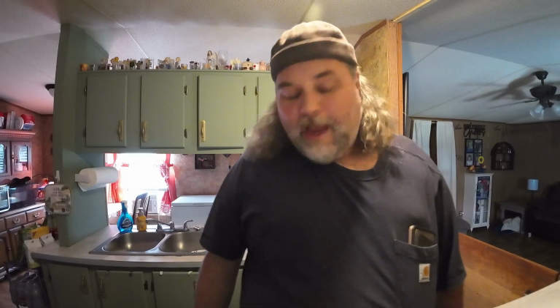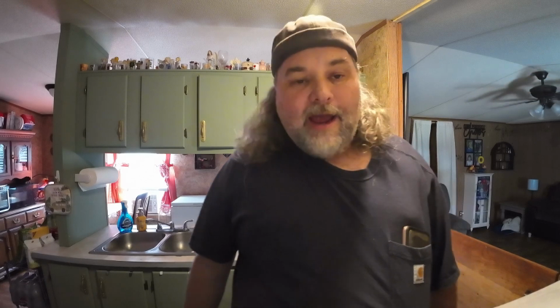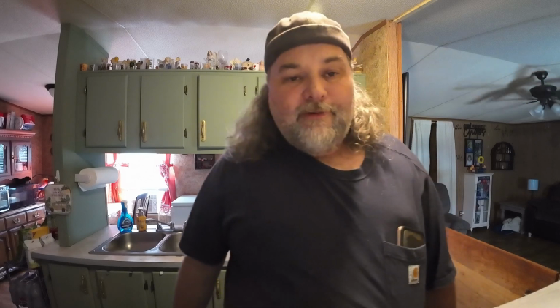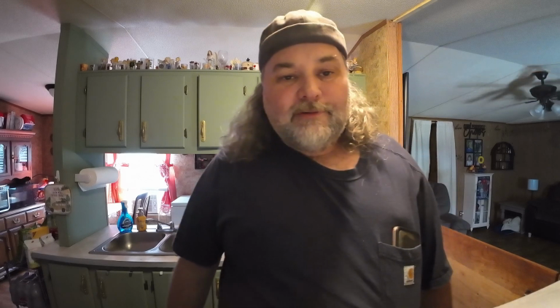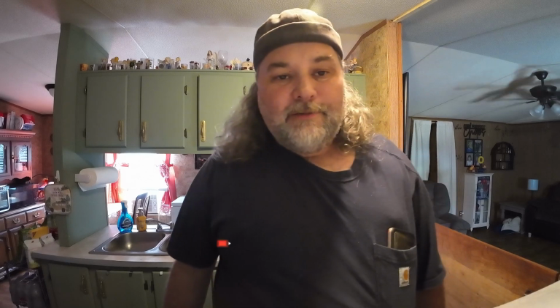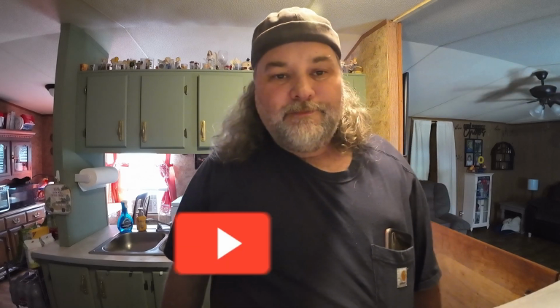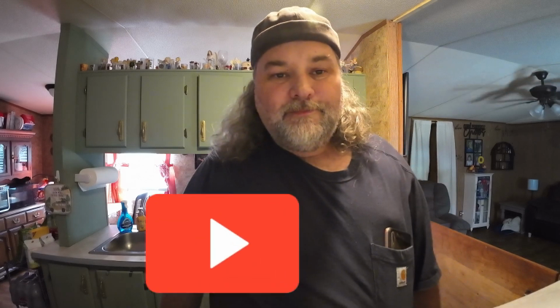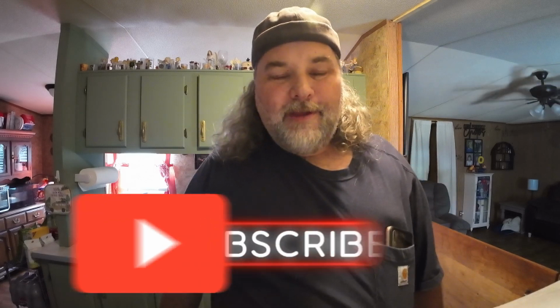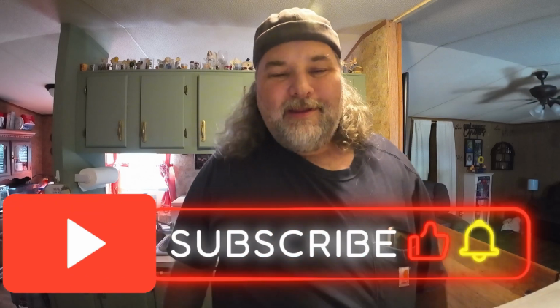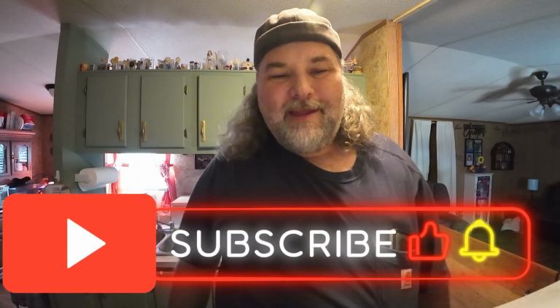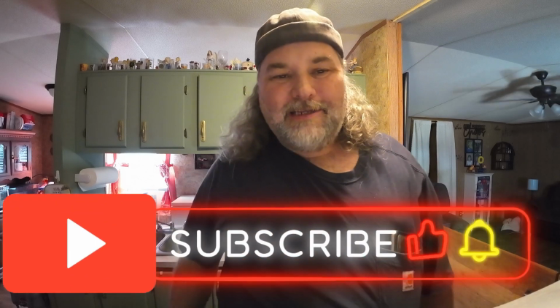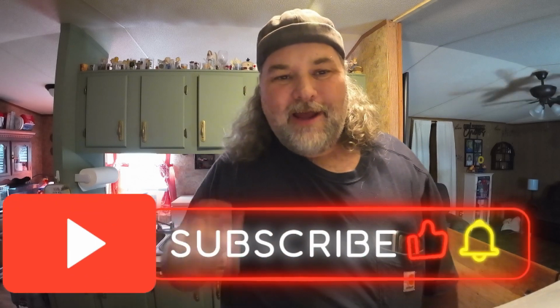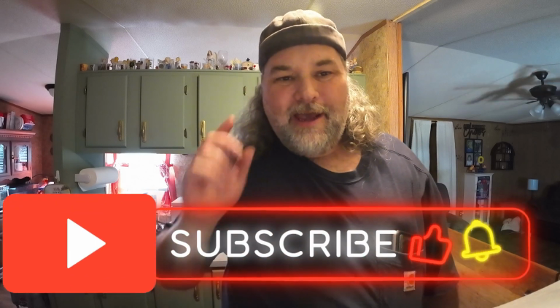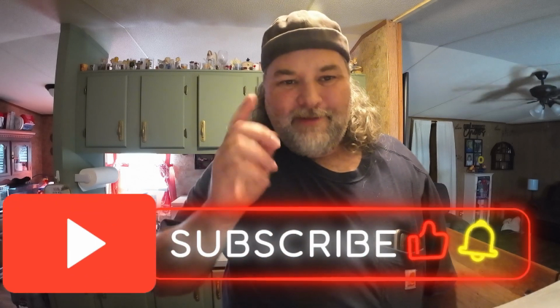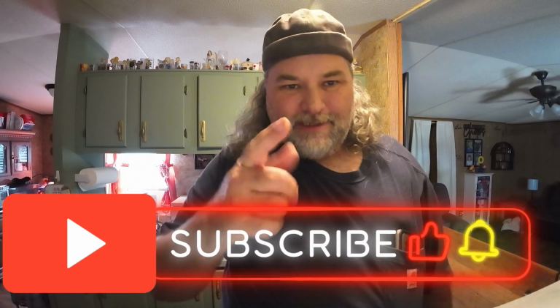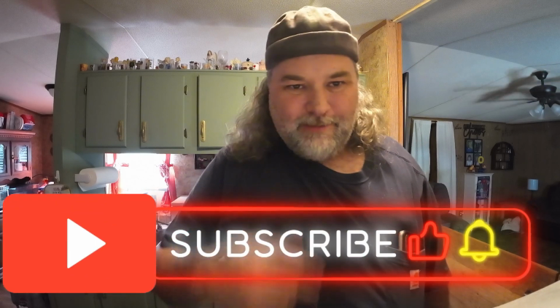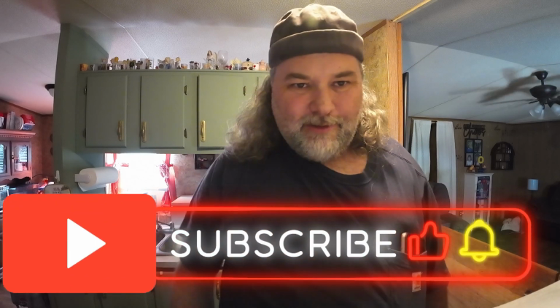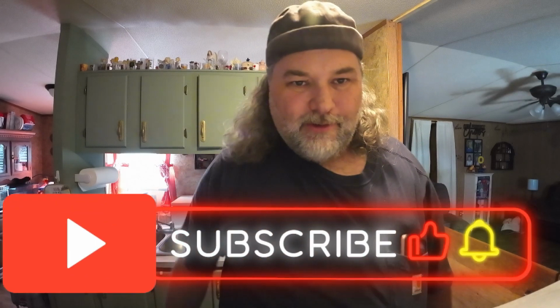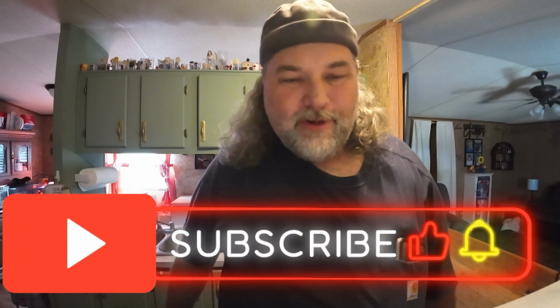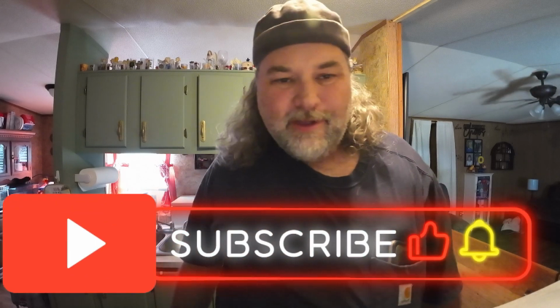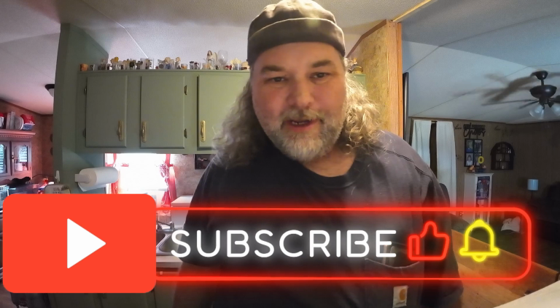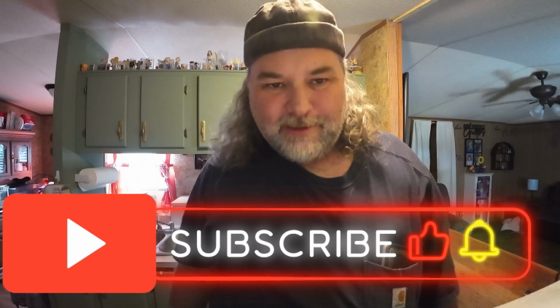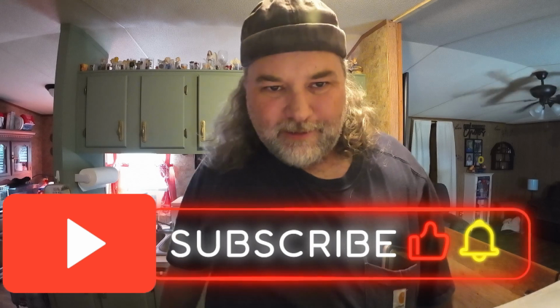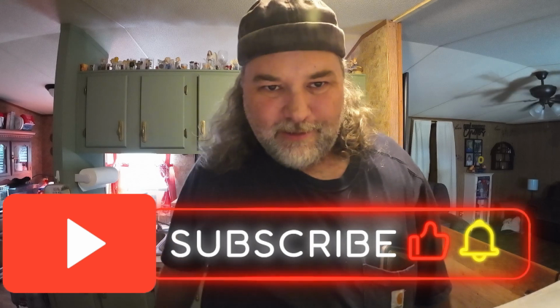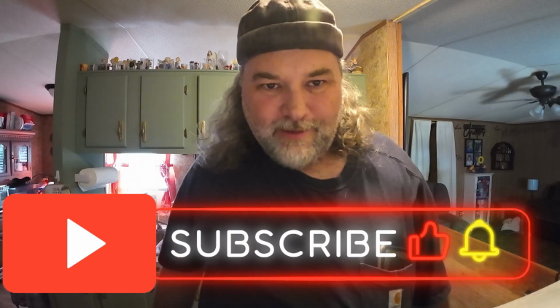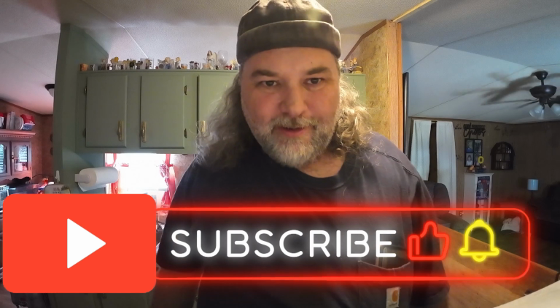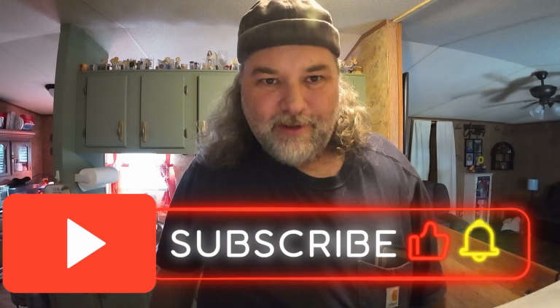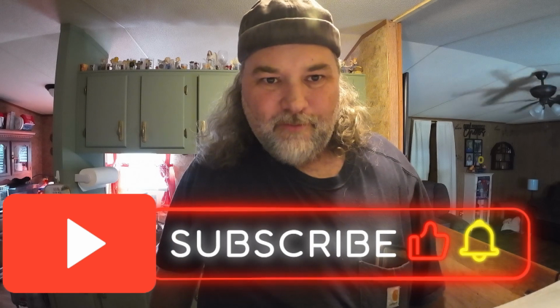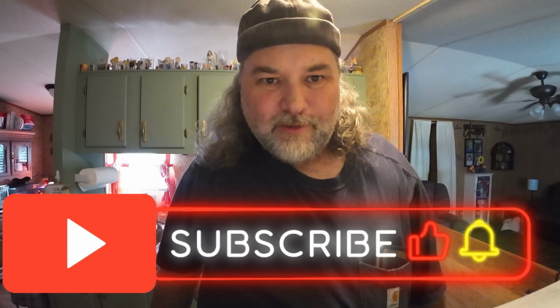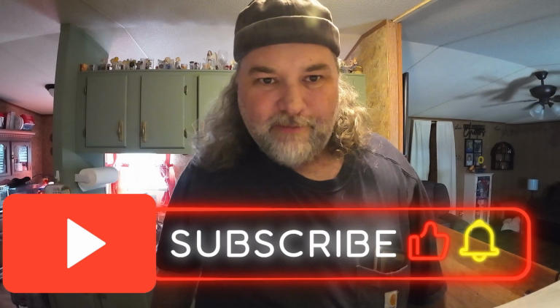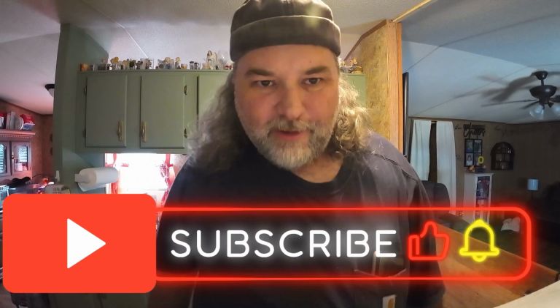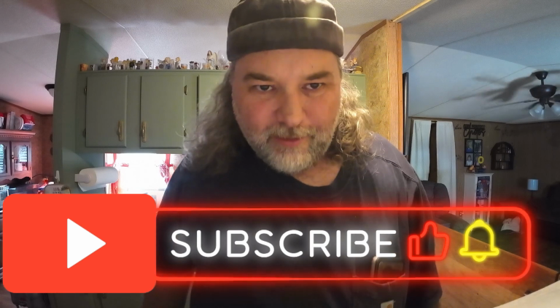Alright folks, that is all I have for this episode. So until the next one, you folks have a good one.